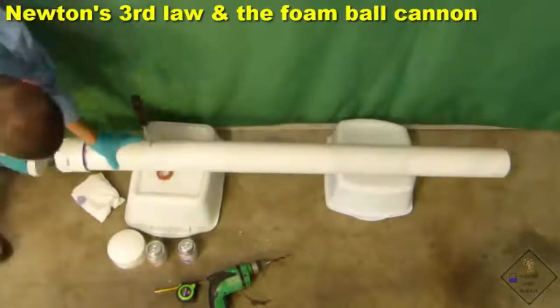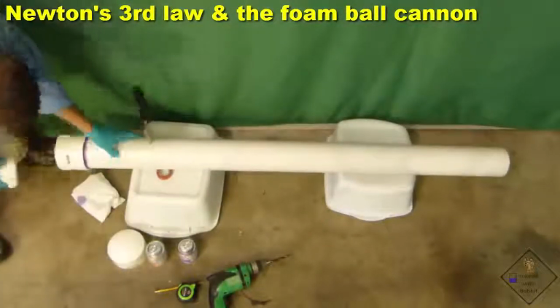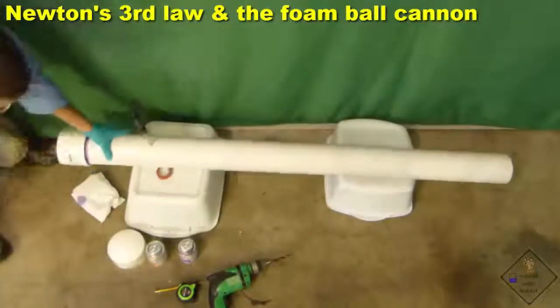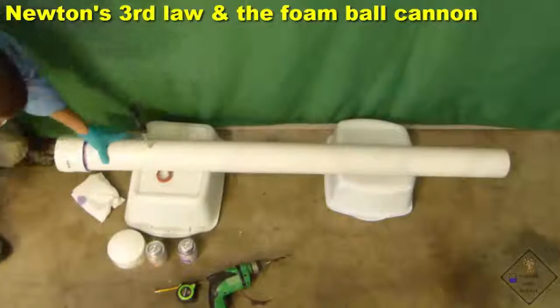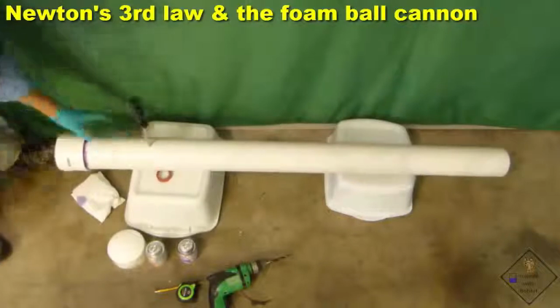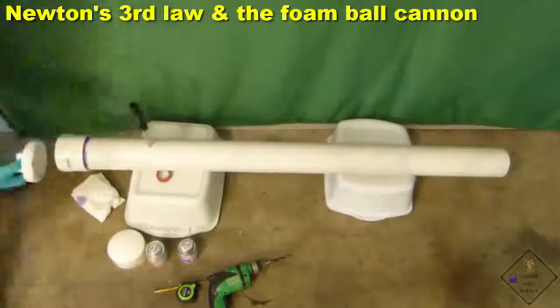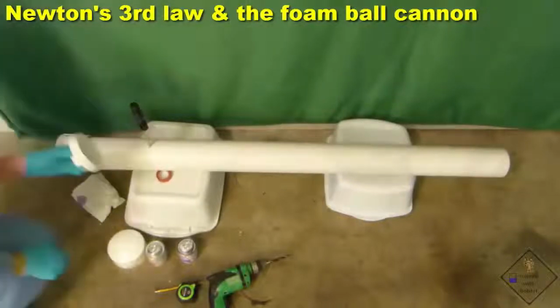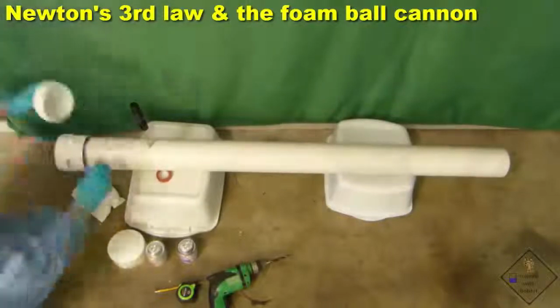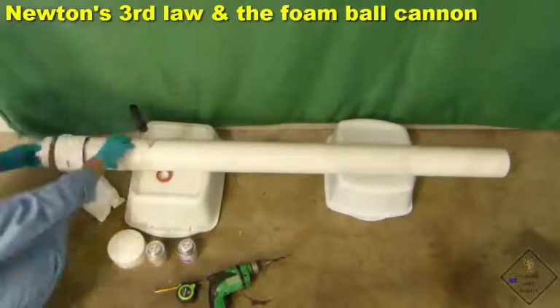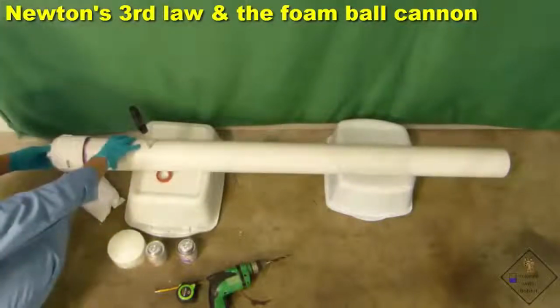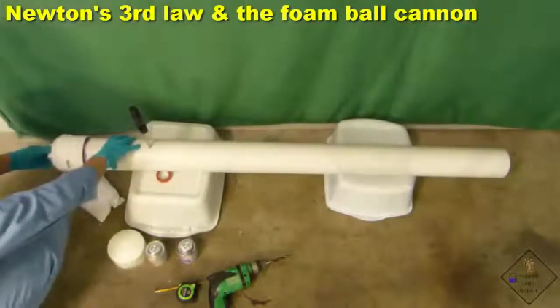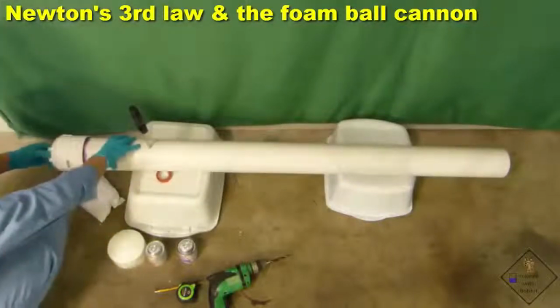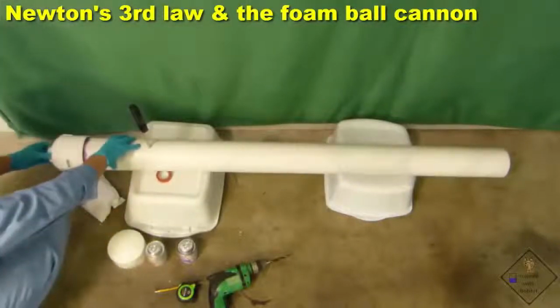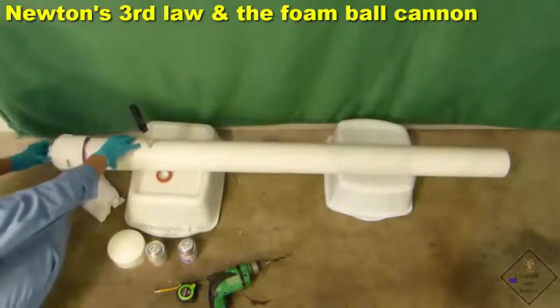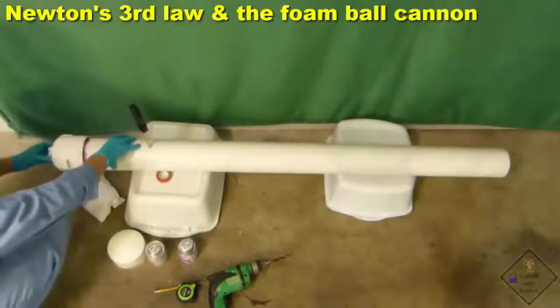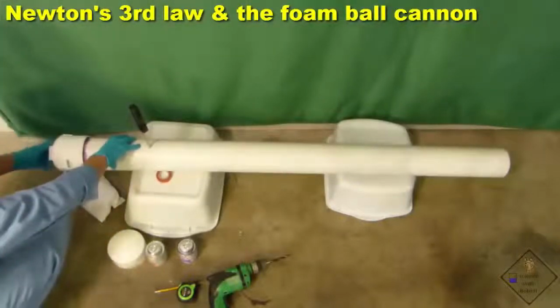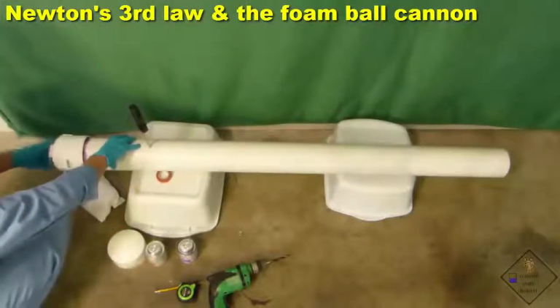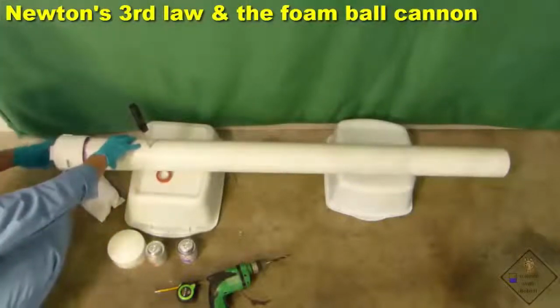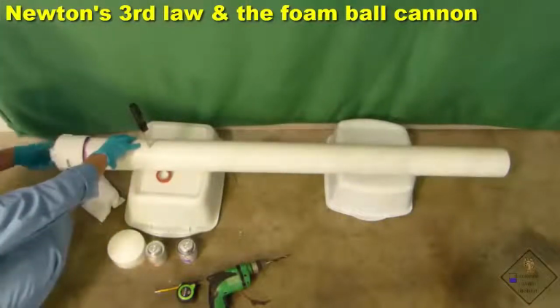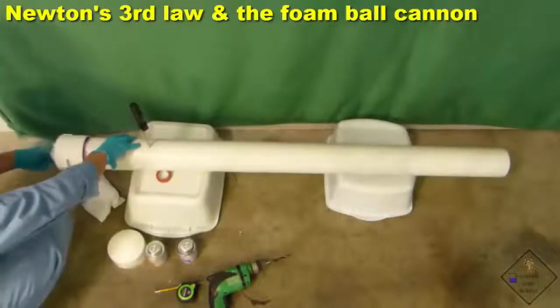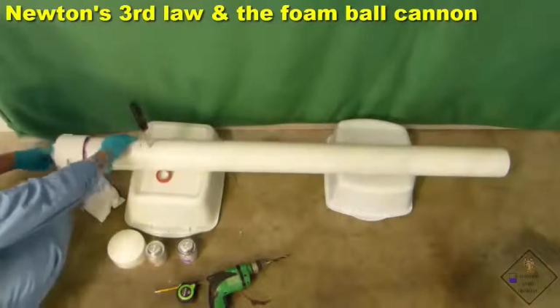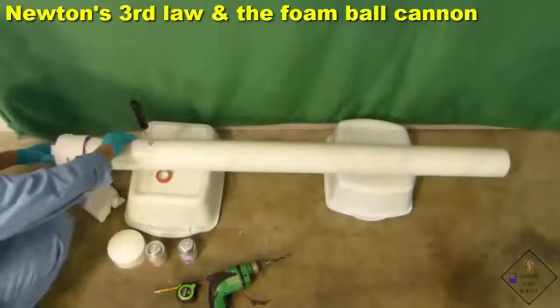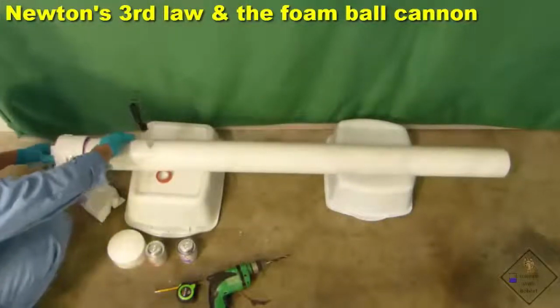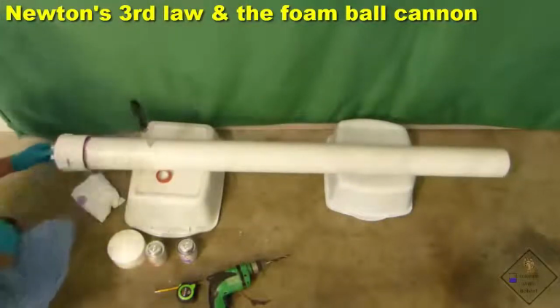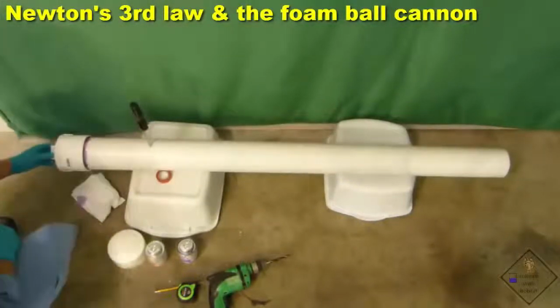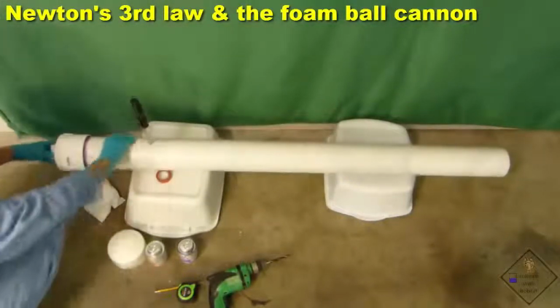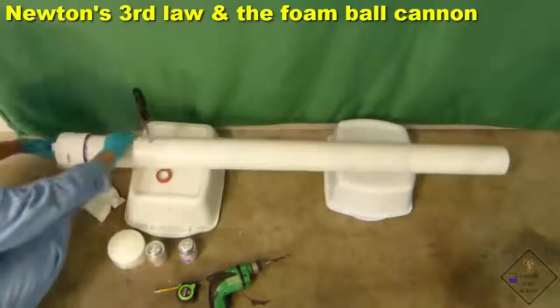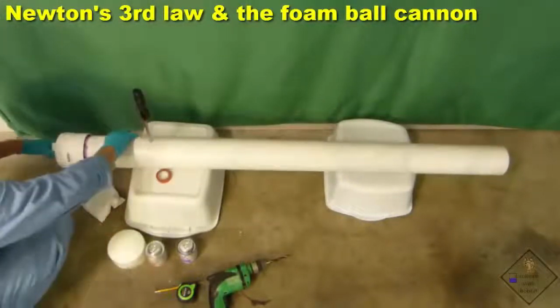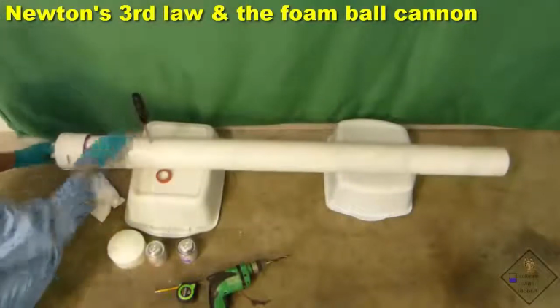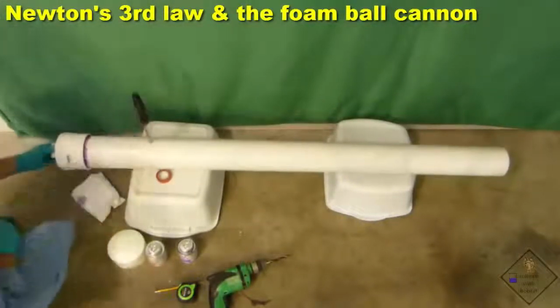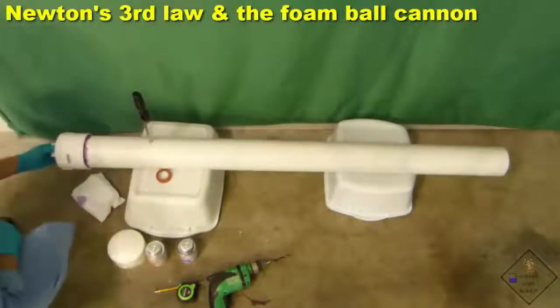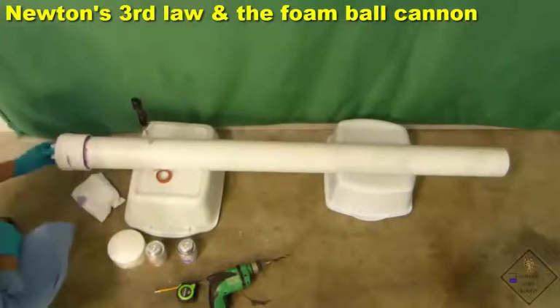When complete, he is going to let the cannon set and ventilate overnight as a precaution.